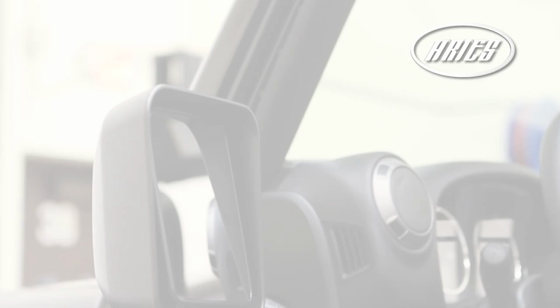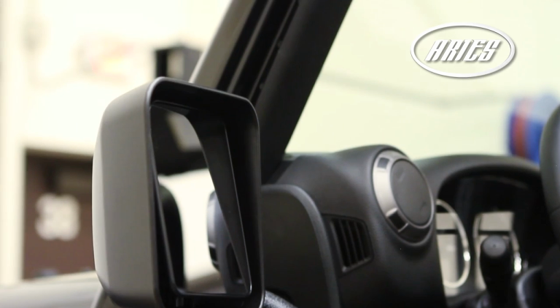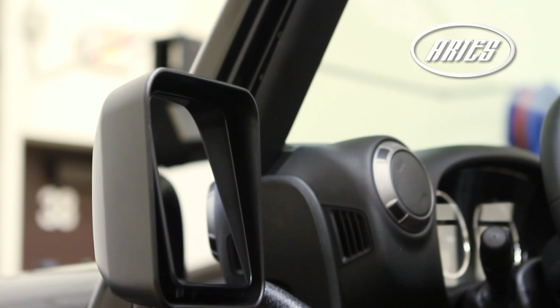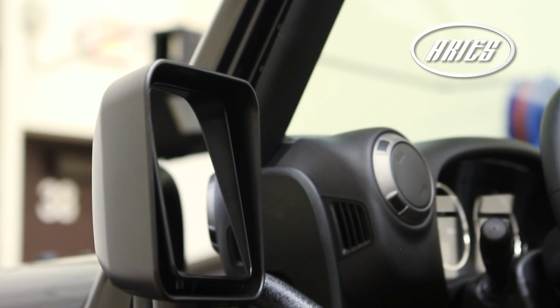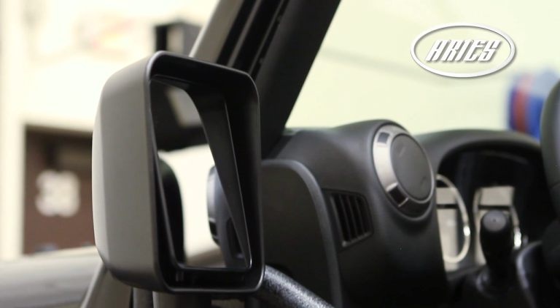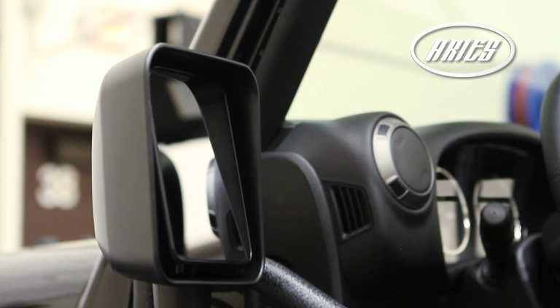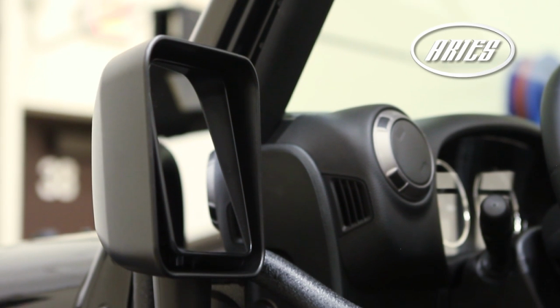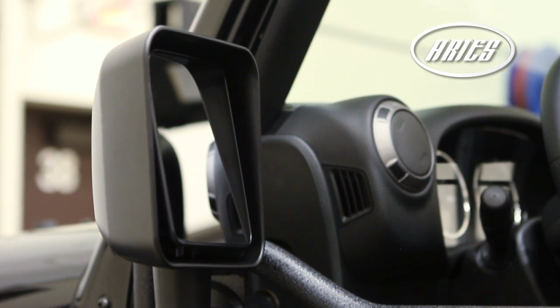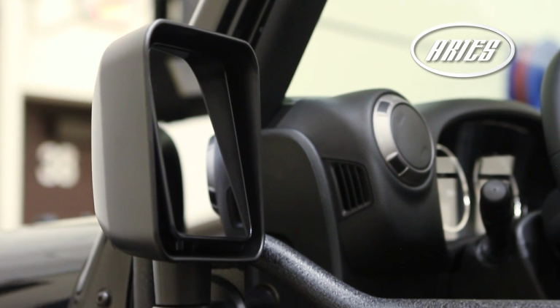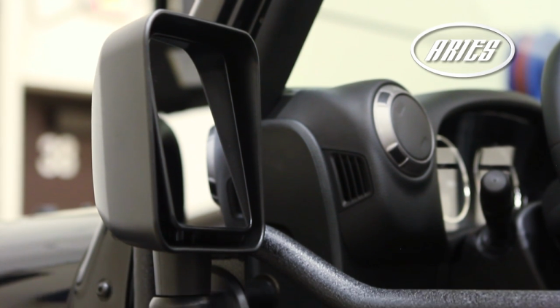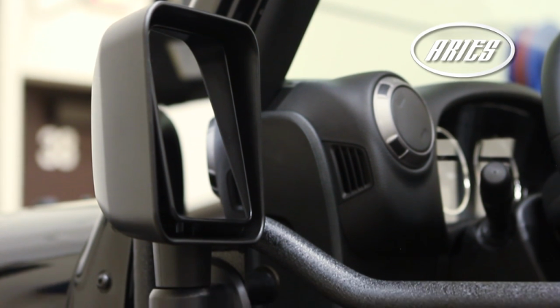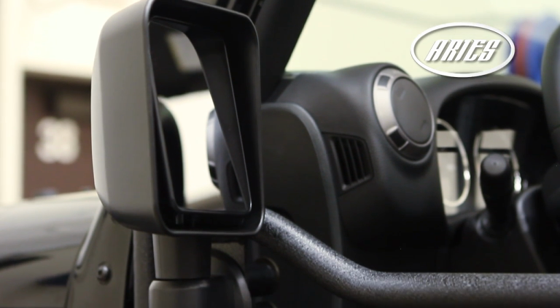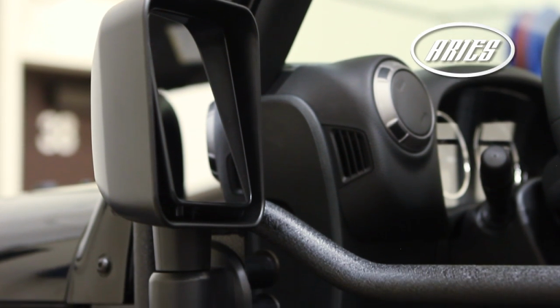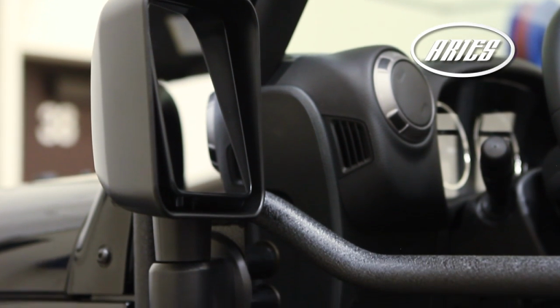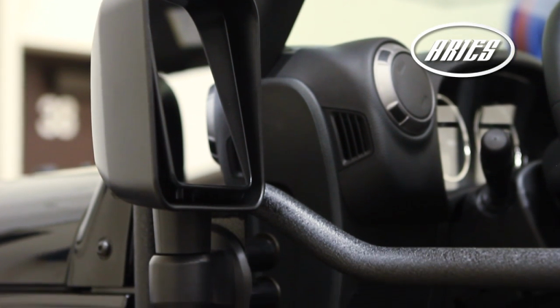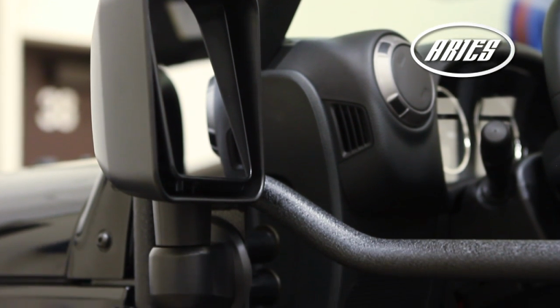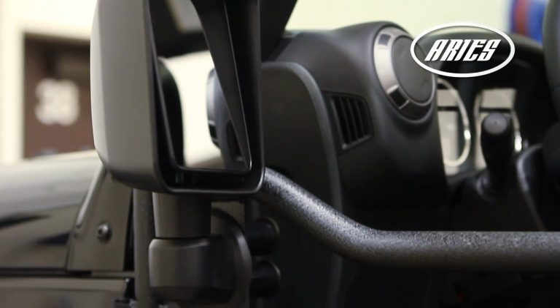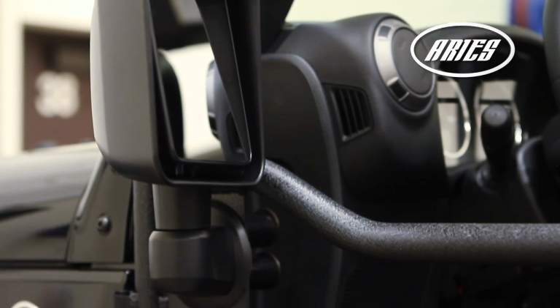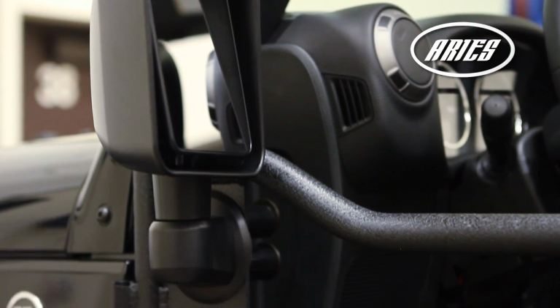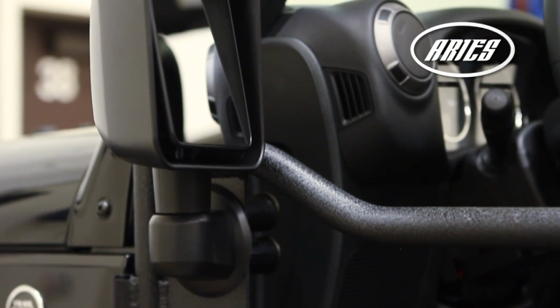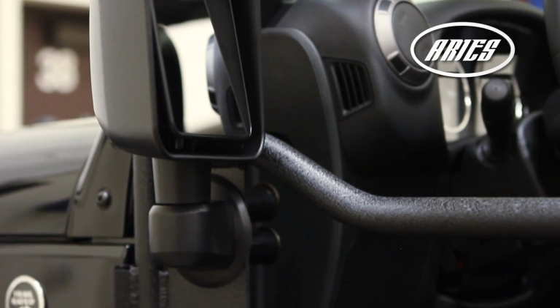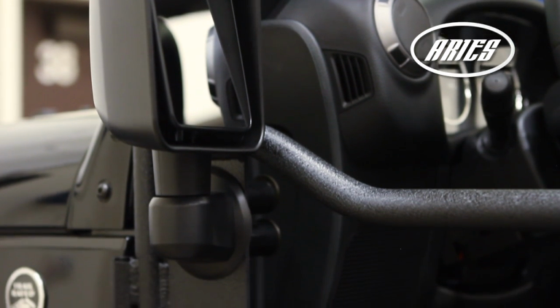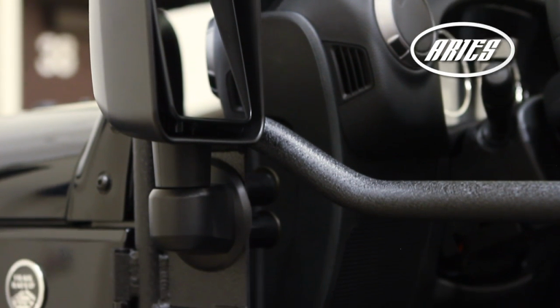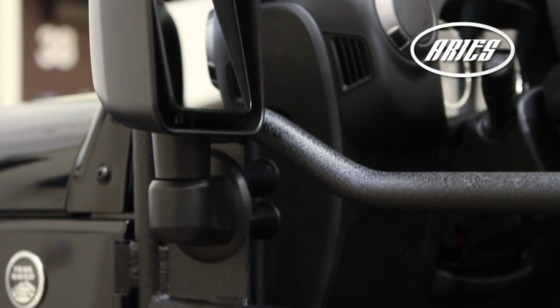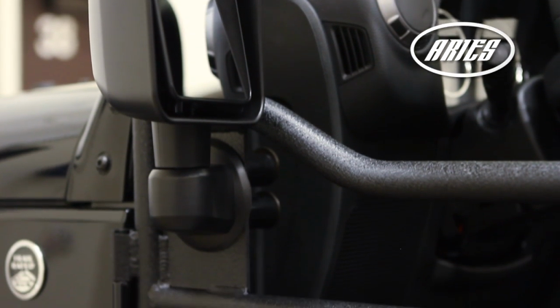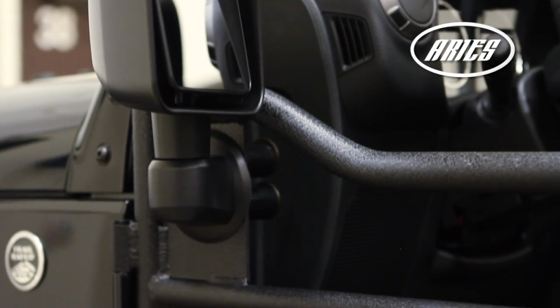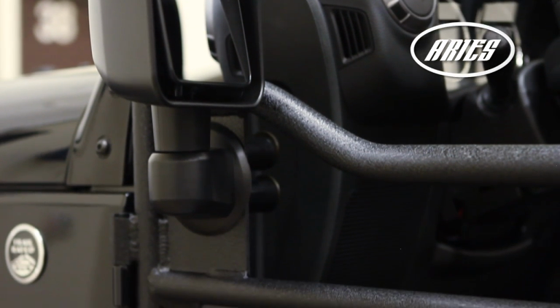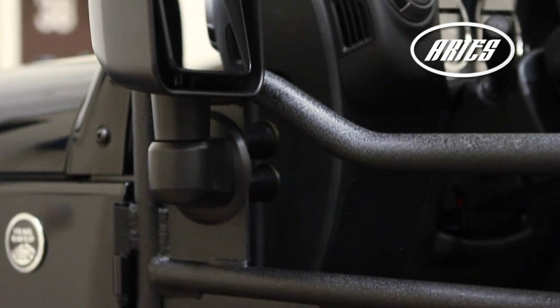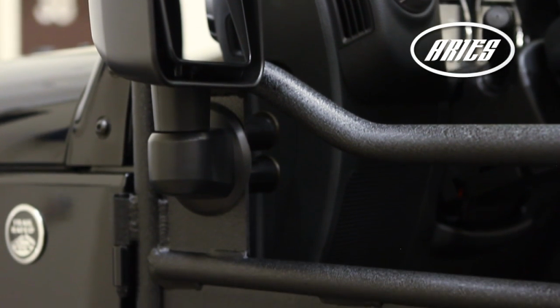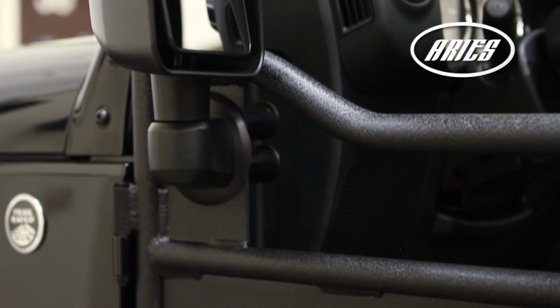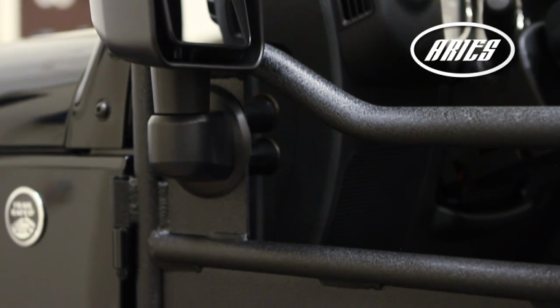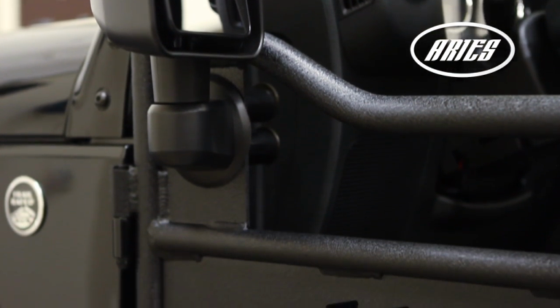If you have powered mirrors, we recommend purchasing aftermarket mirrors to be attached to the ARIES tube doors.